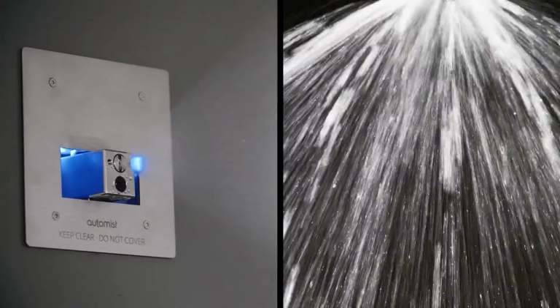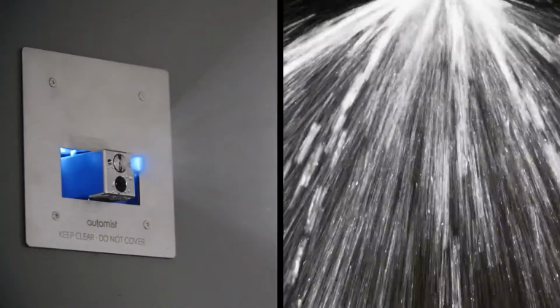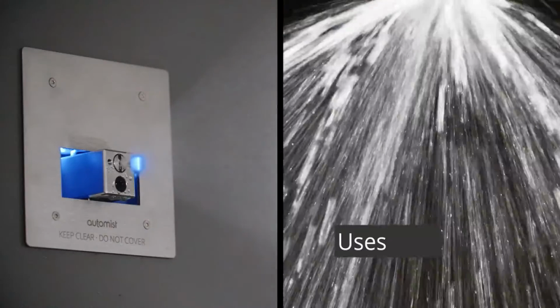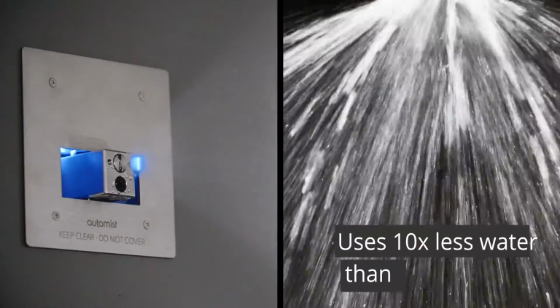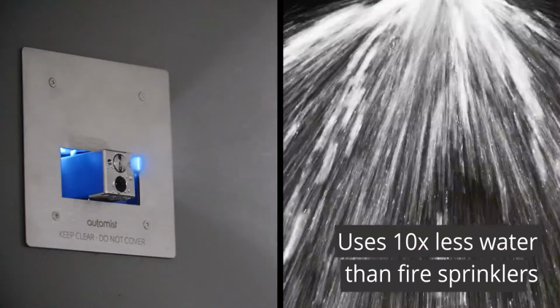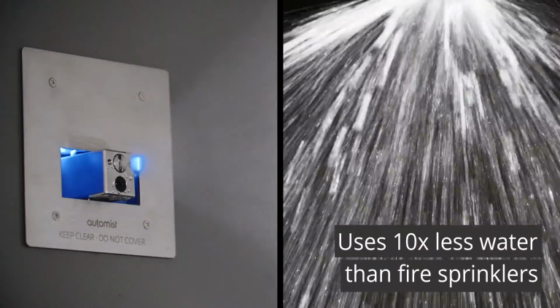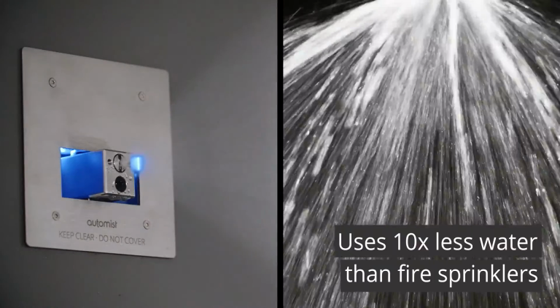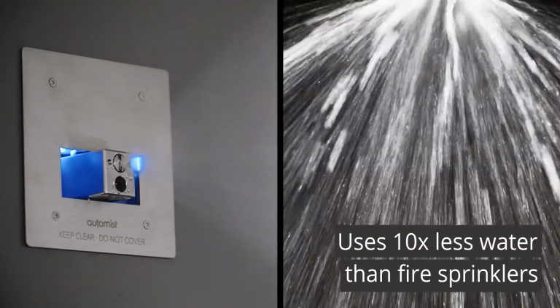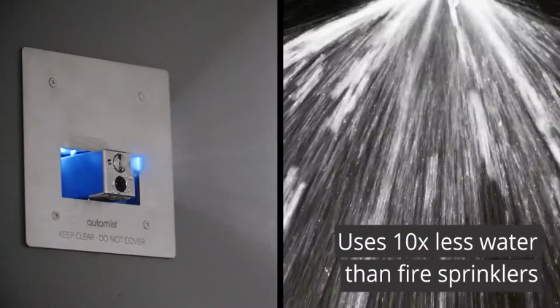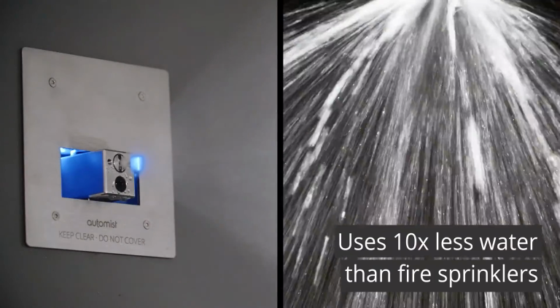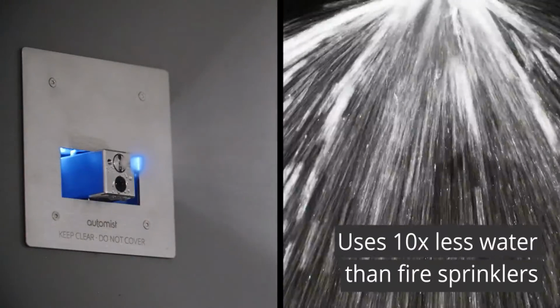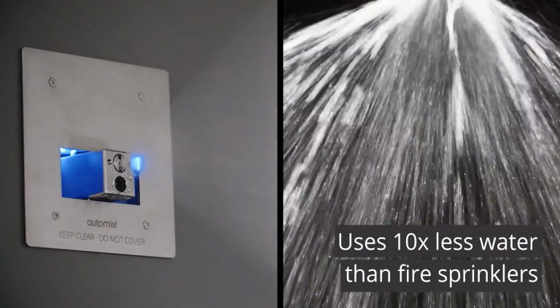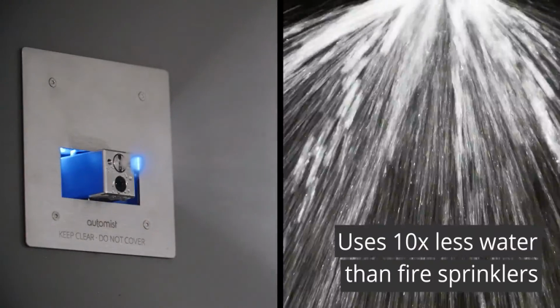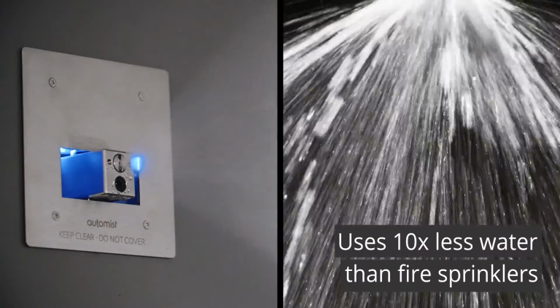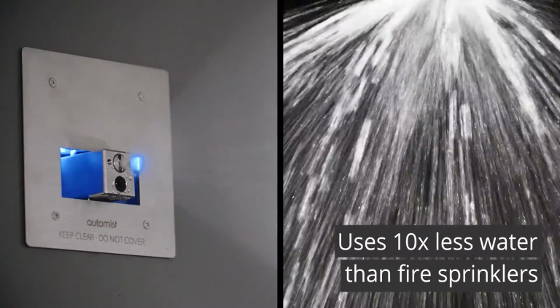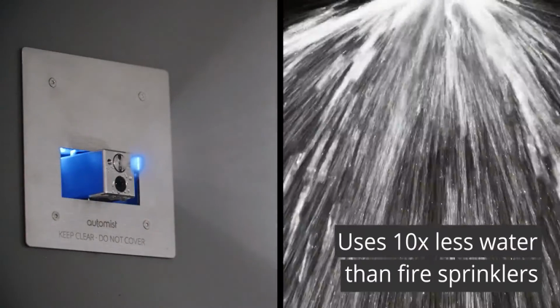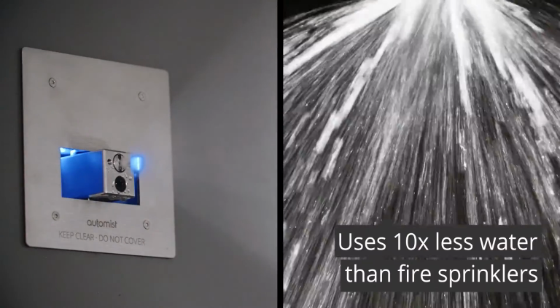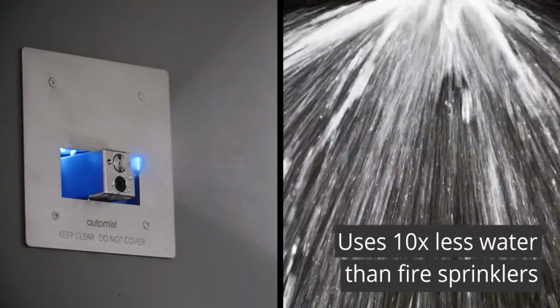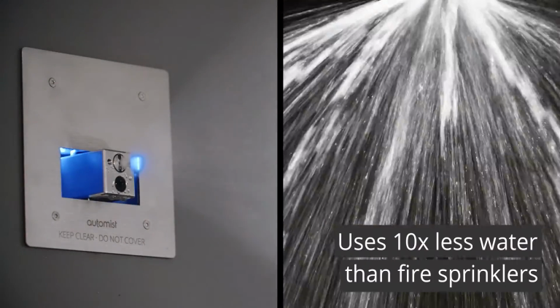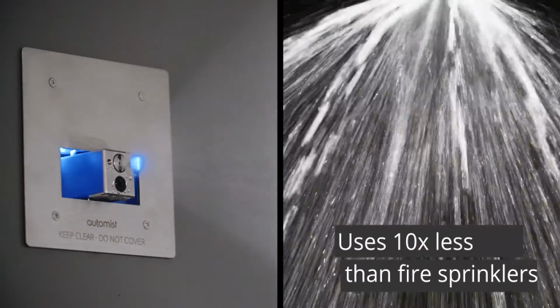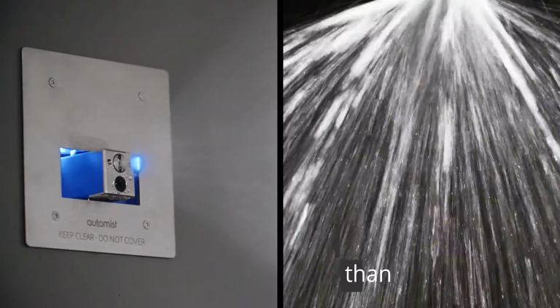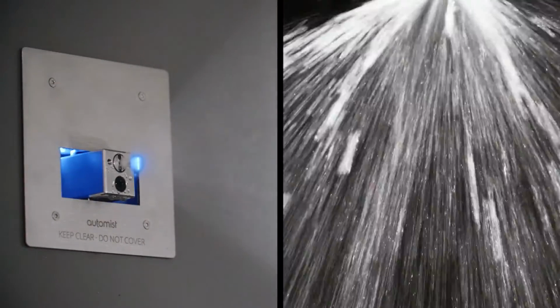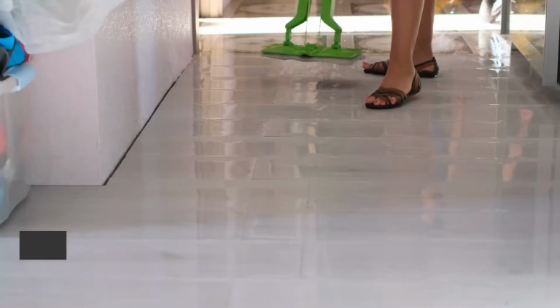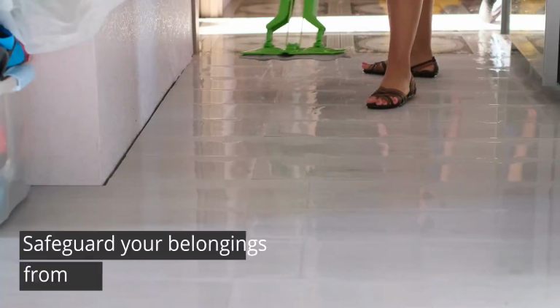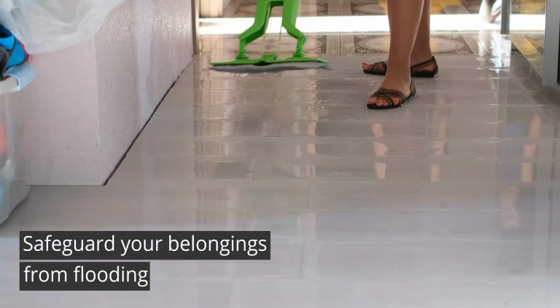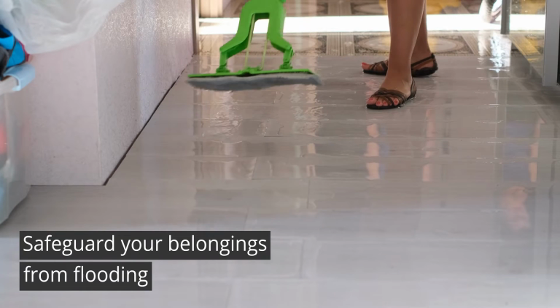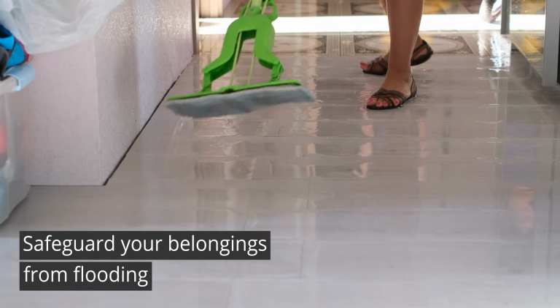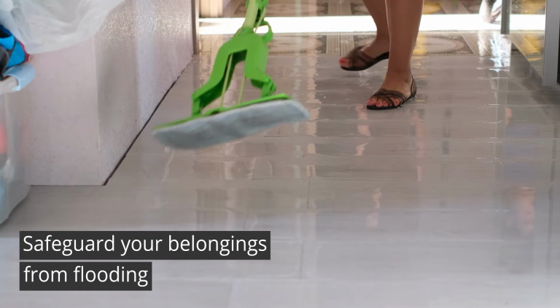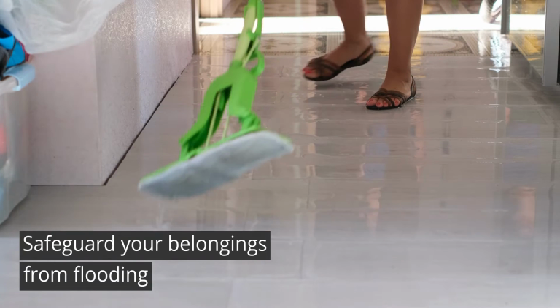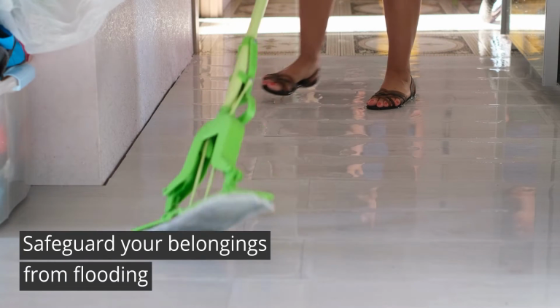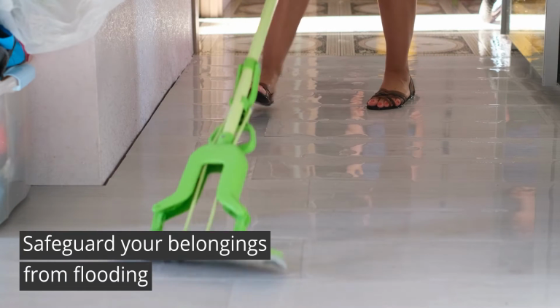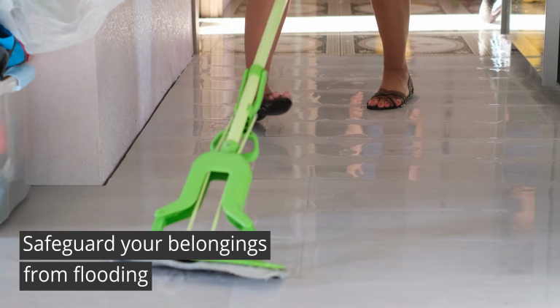When it does activate, it uses ten times less water than a conventional fire sprinkler to safeguard your belongings from flooding.